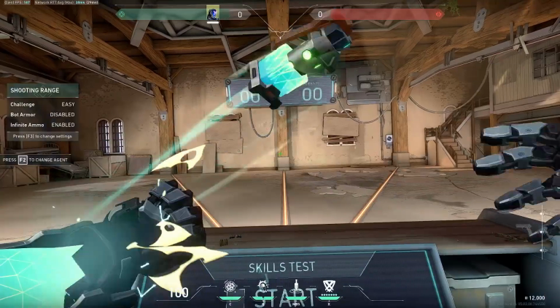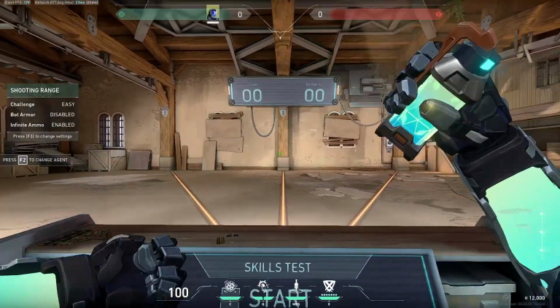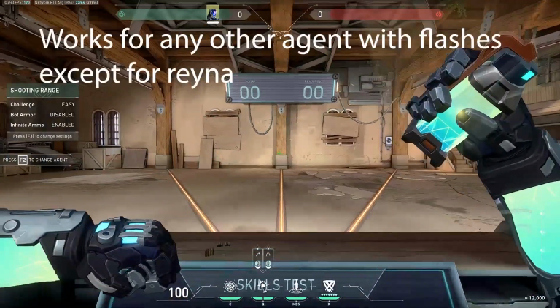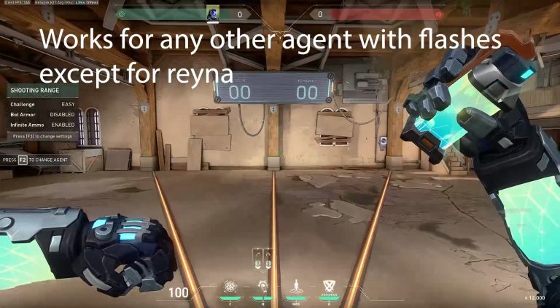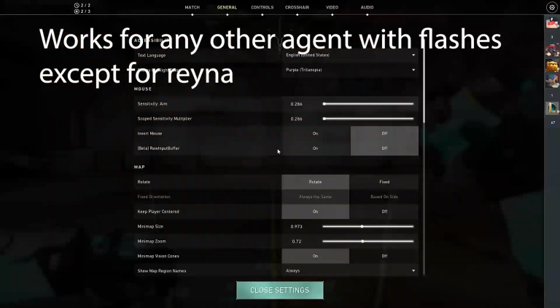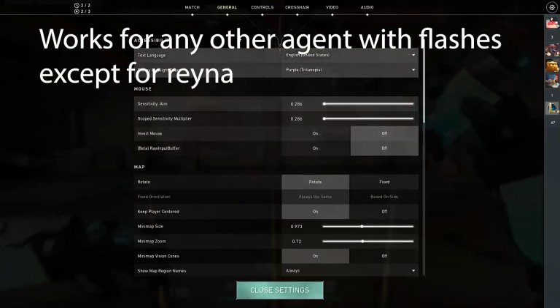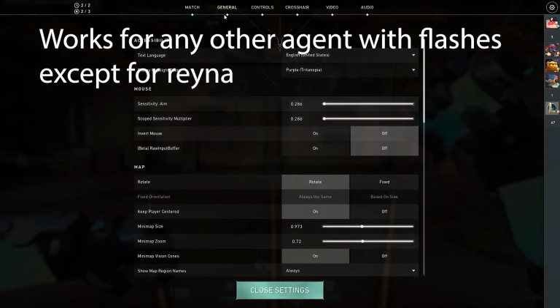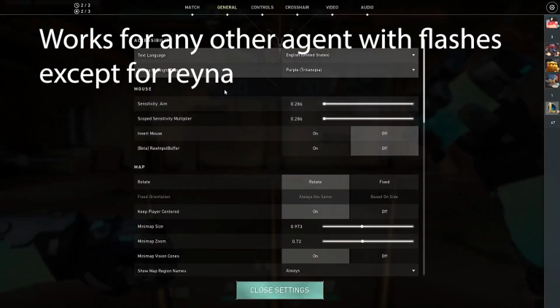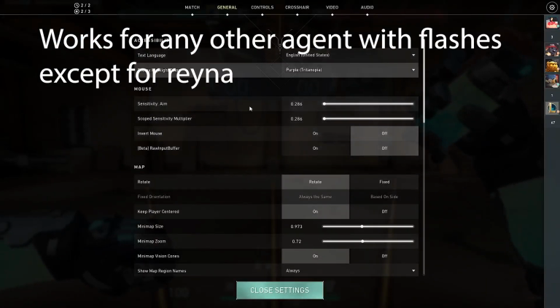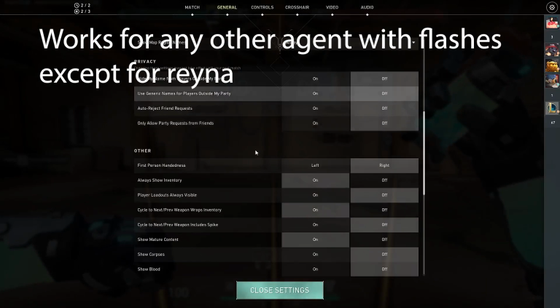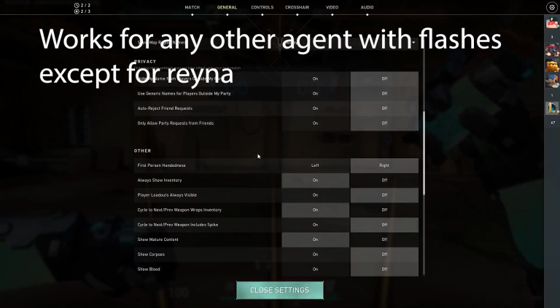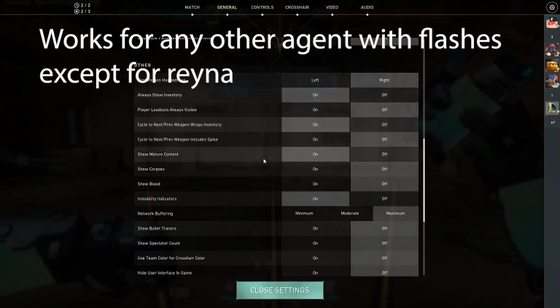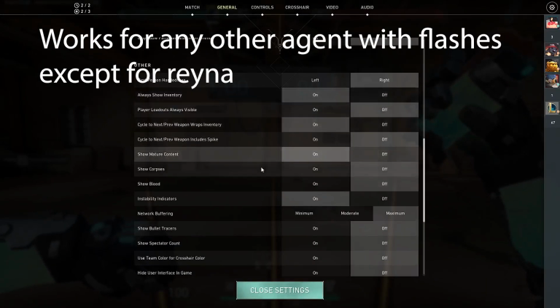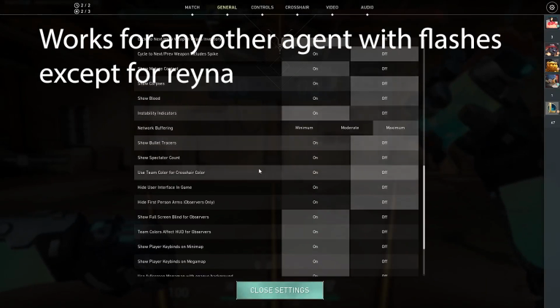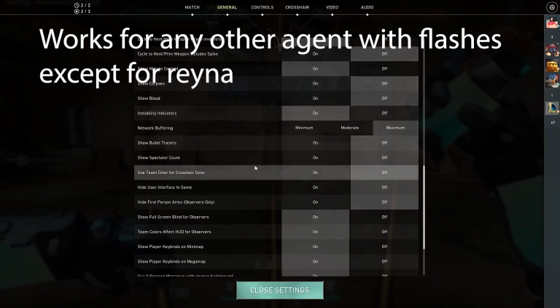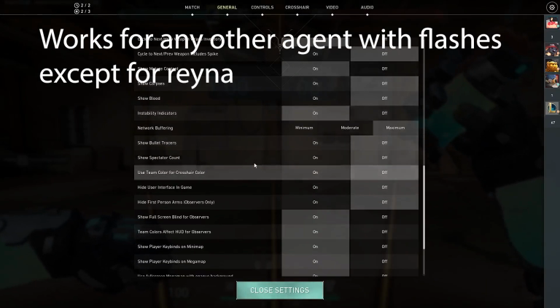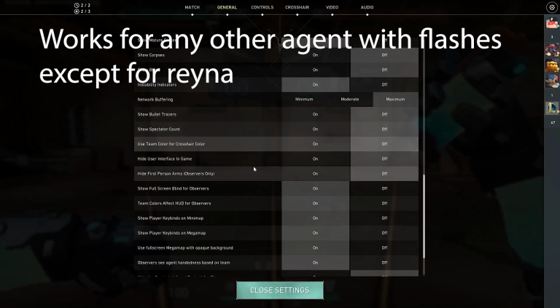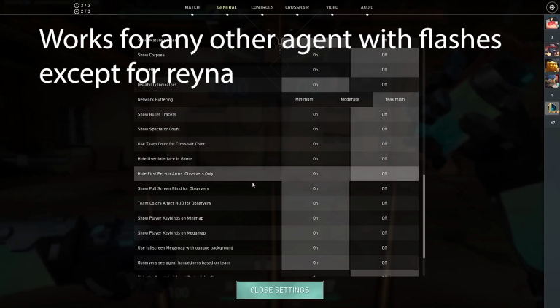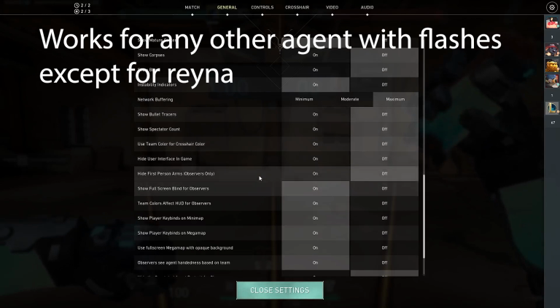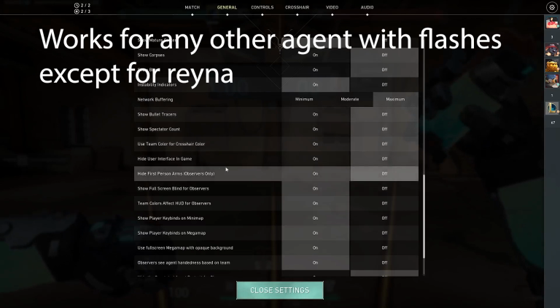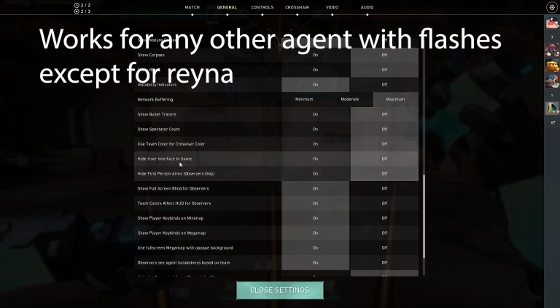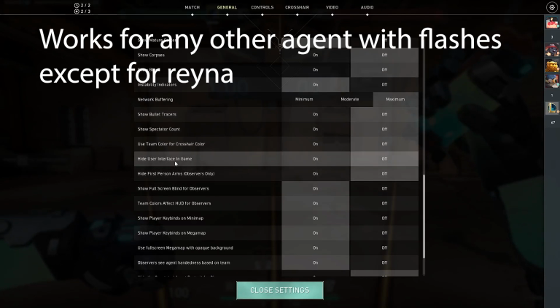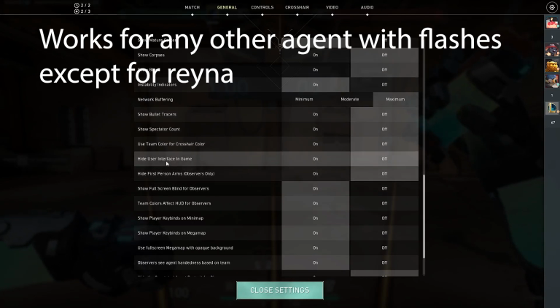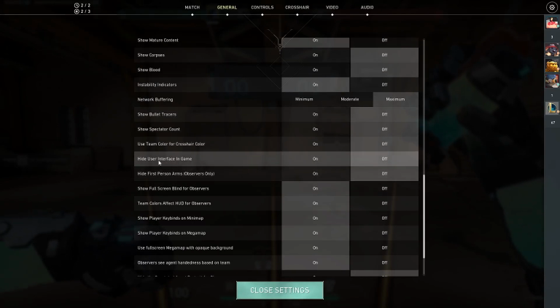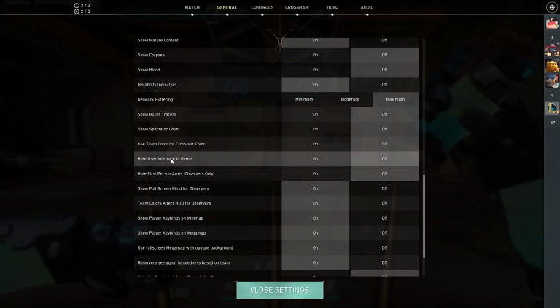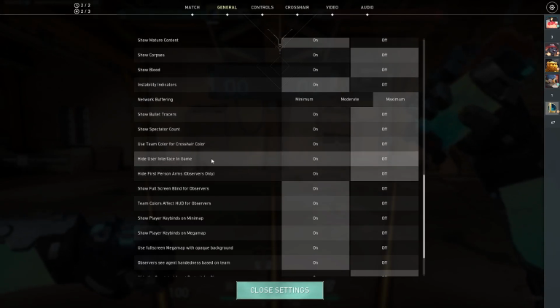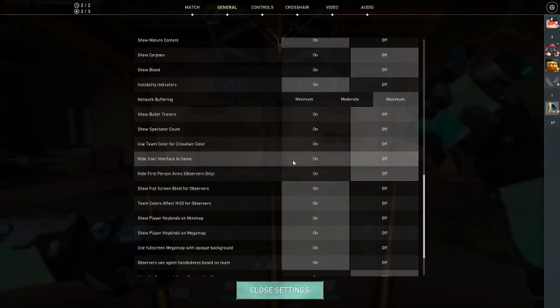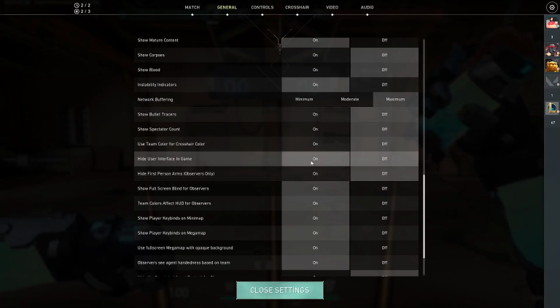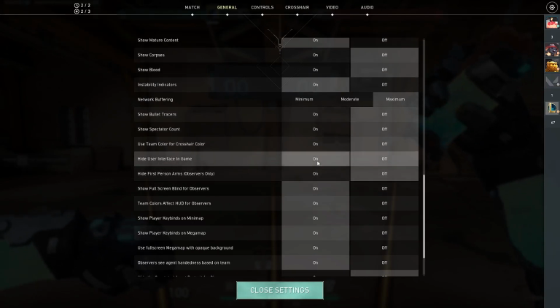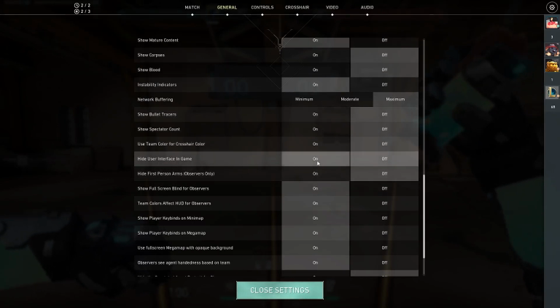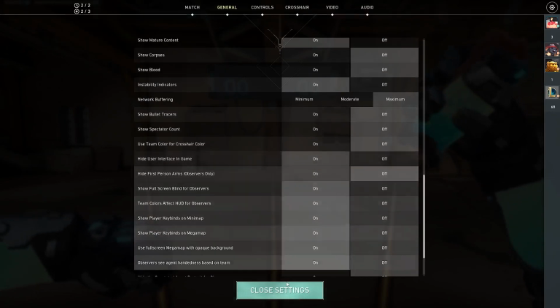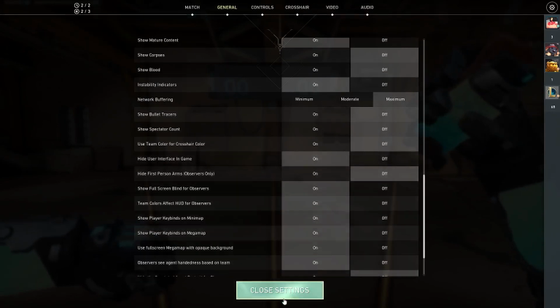So say you're playing KO, right? You go to General, scroll down, Hide User Interface in-game — on.